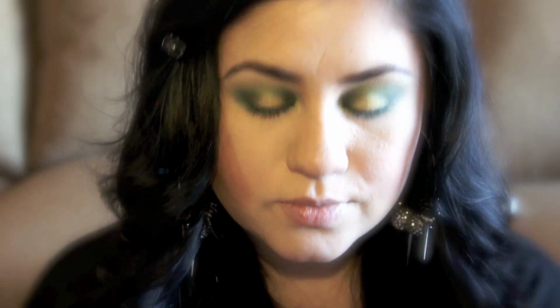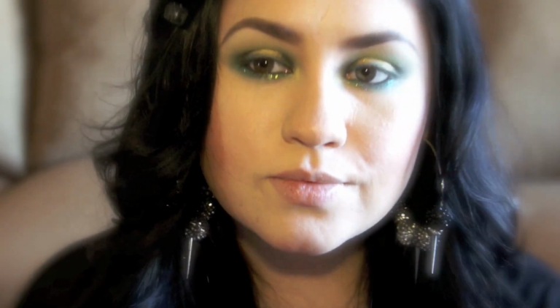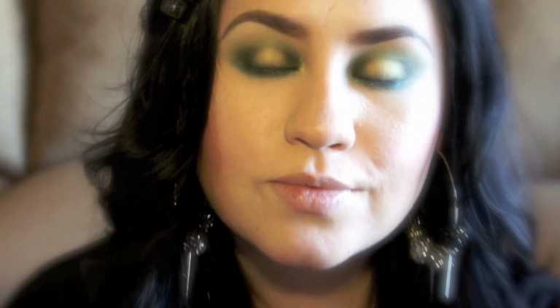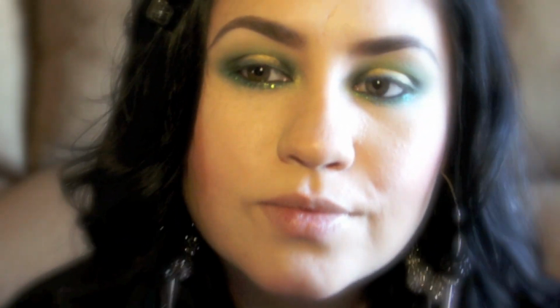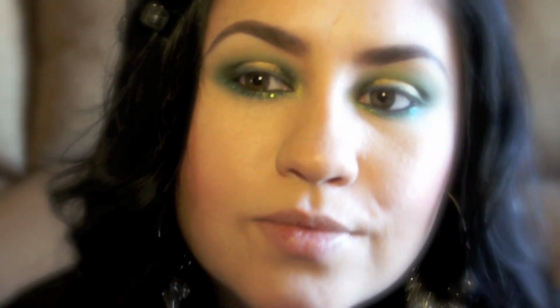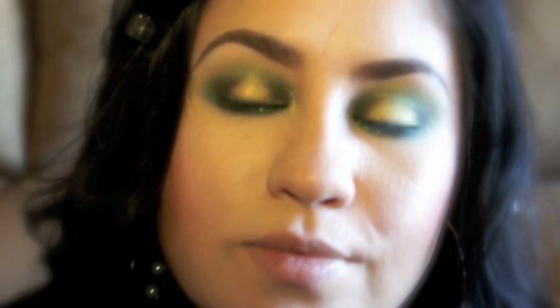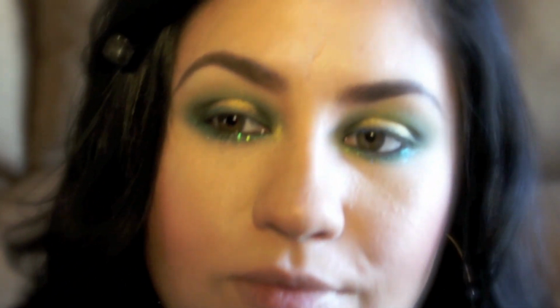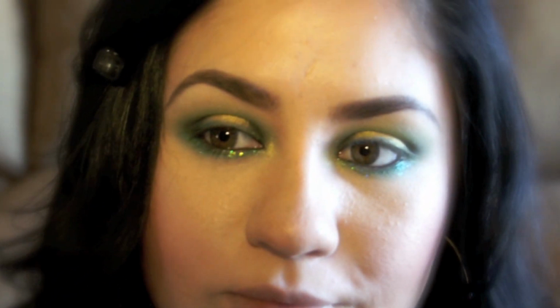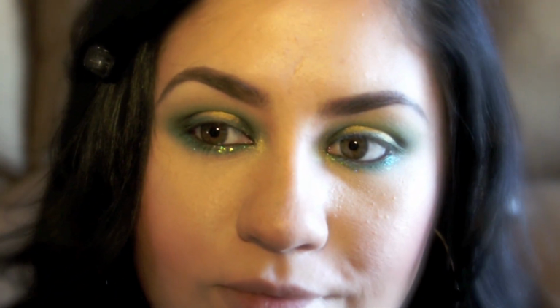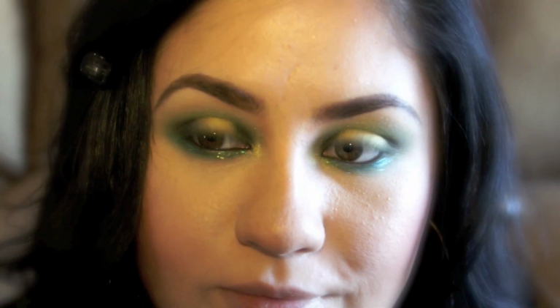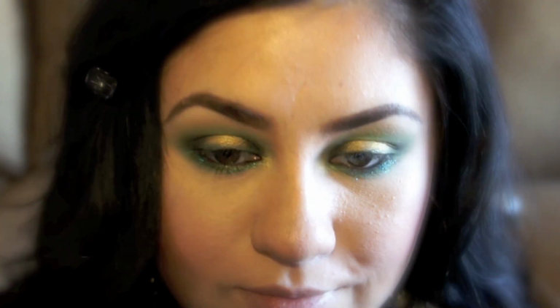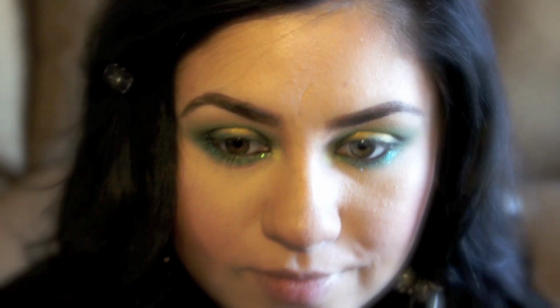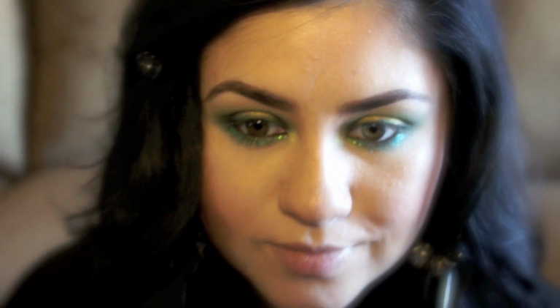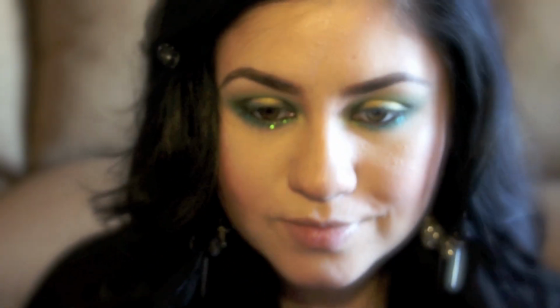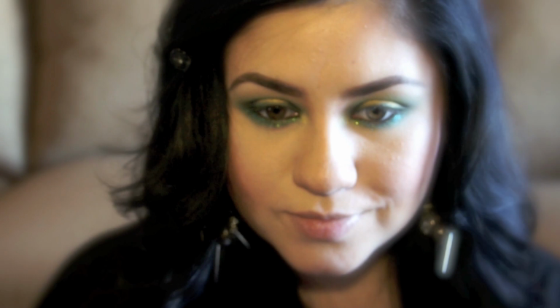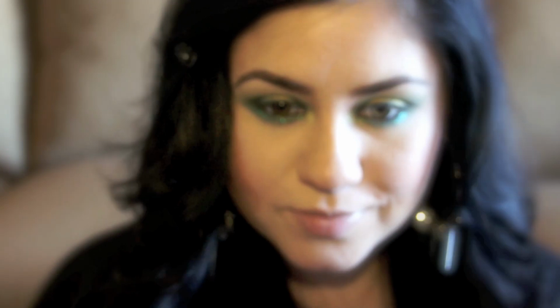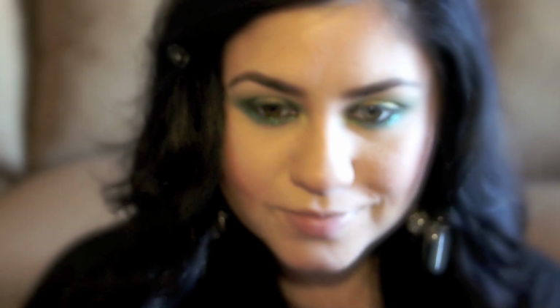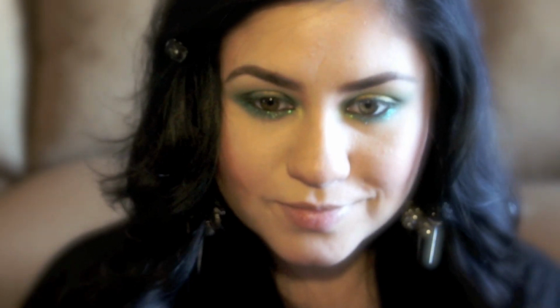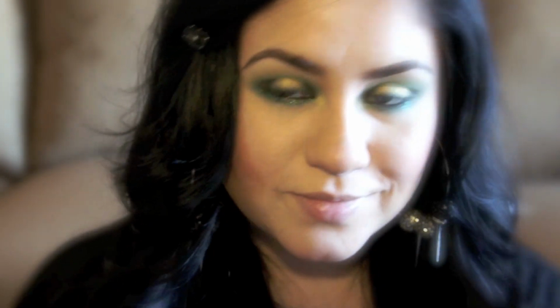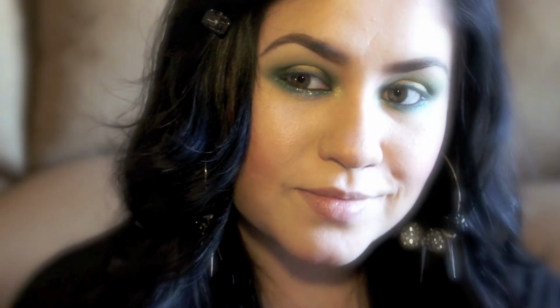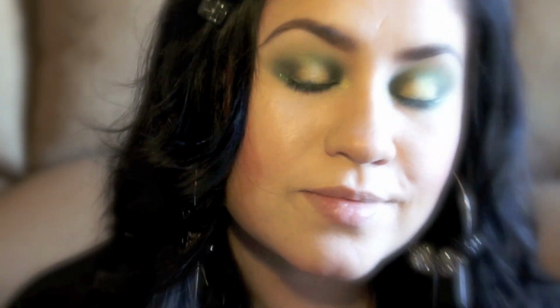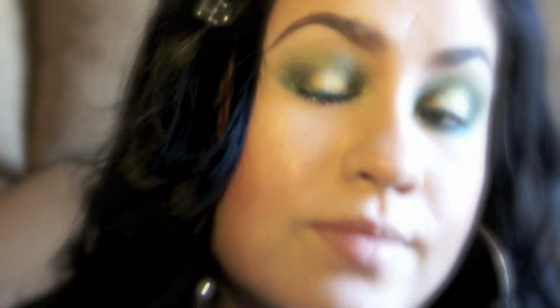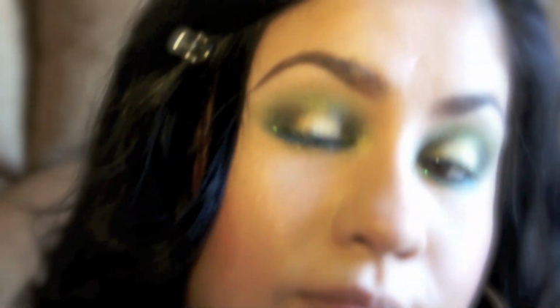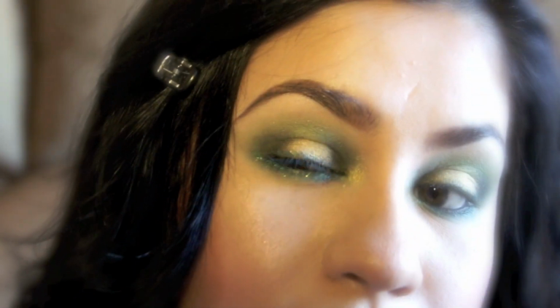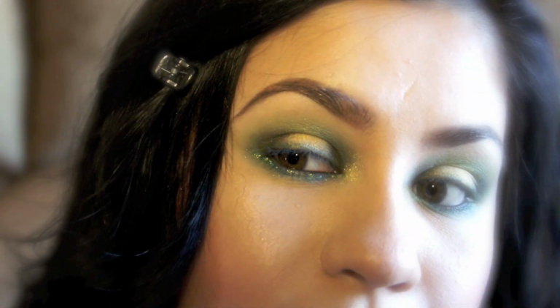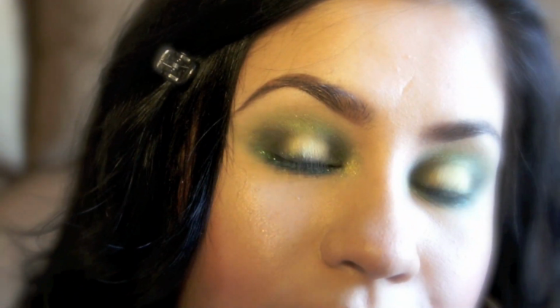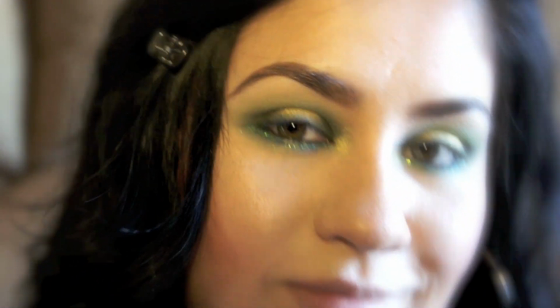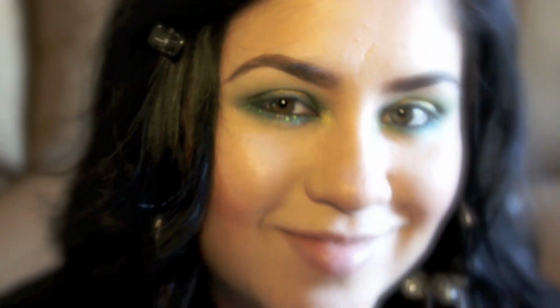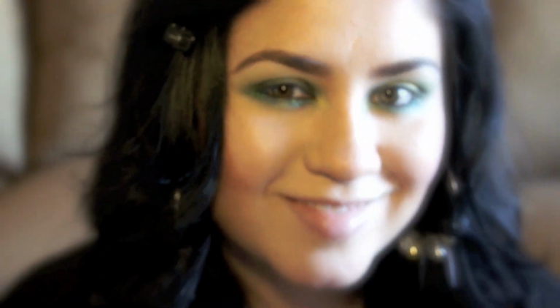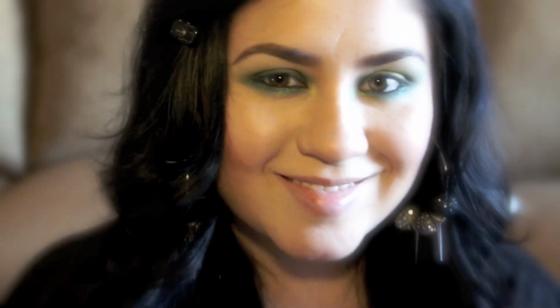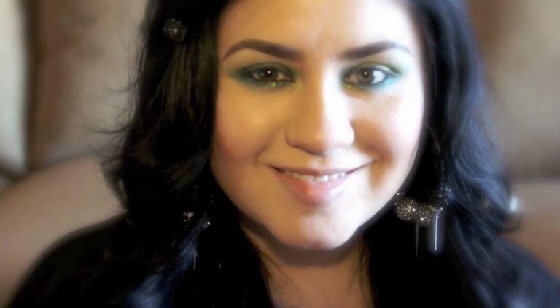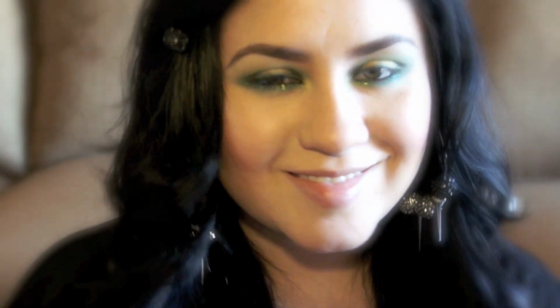I'm finally finished with the look. Next I'm going to be applying my false eyelashes, mascara, and lipstick. I will see y'all in a bit.